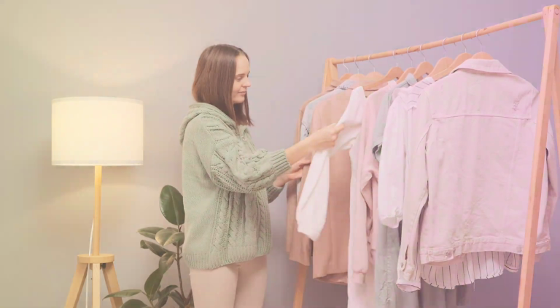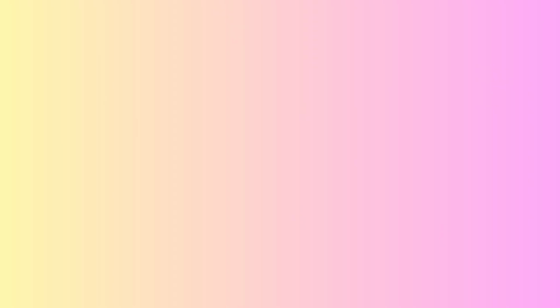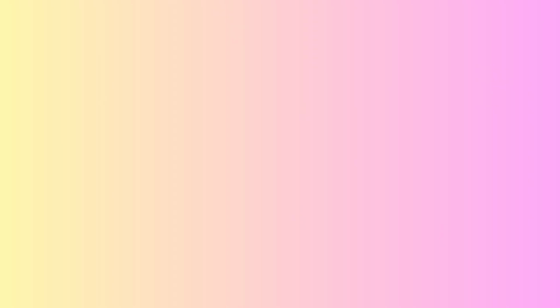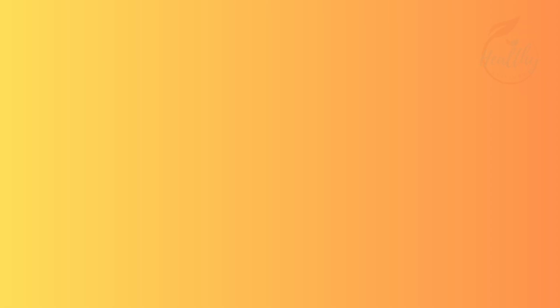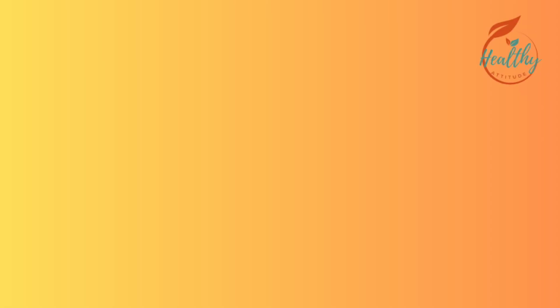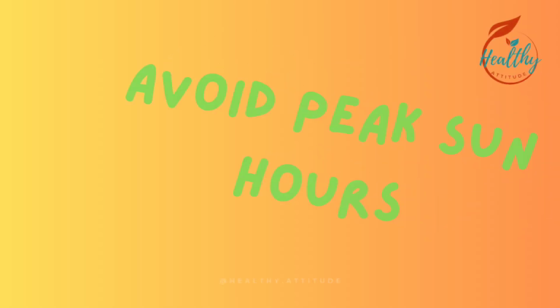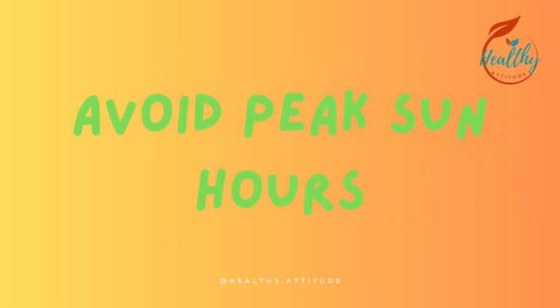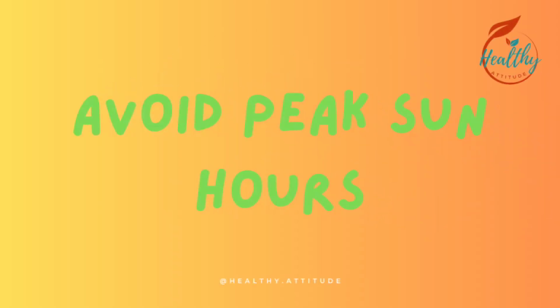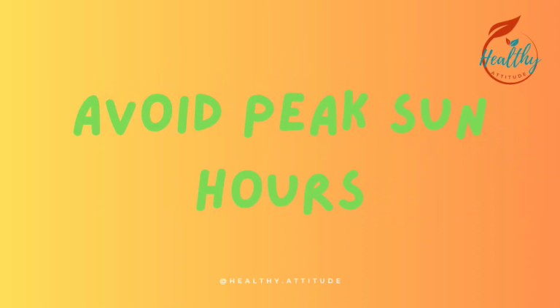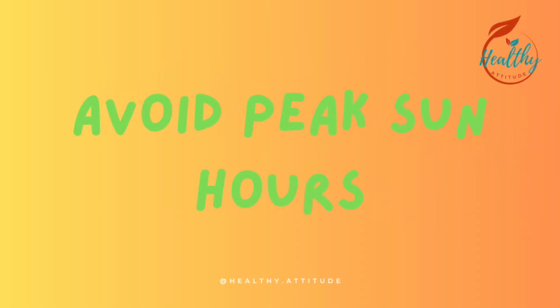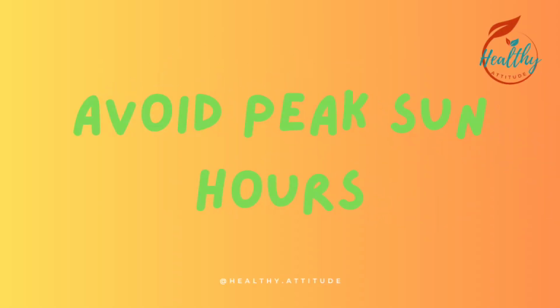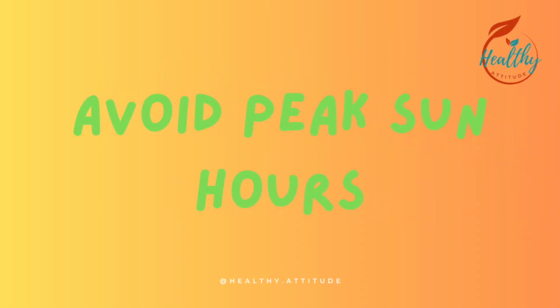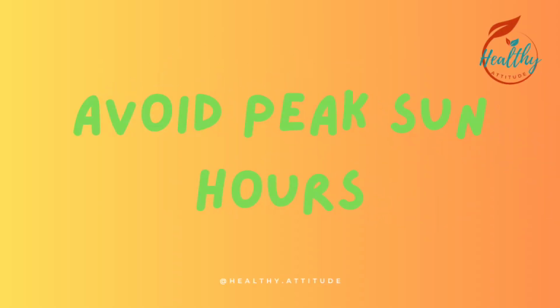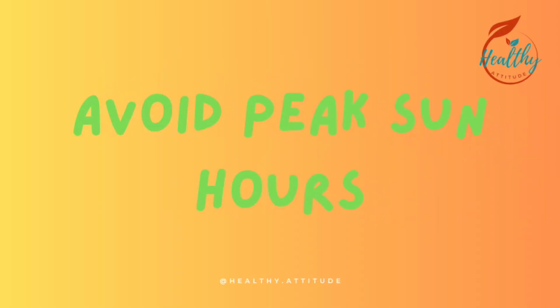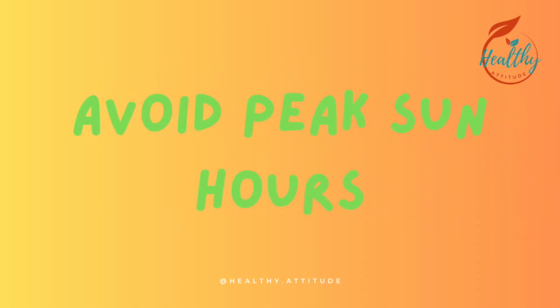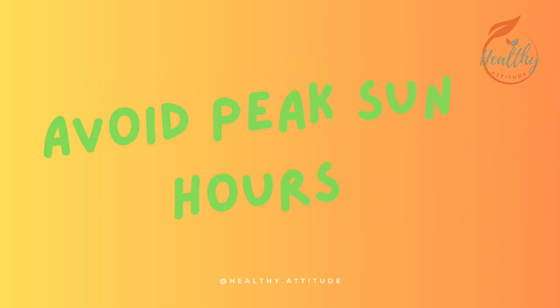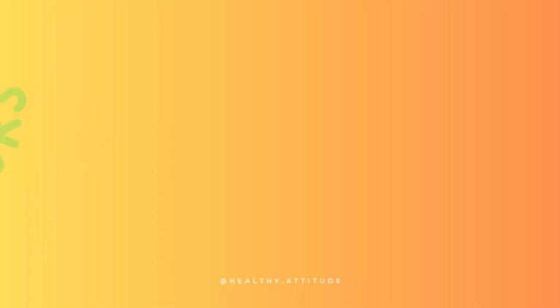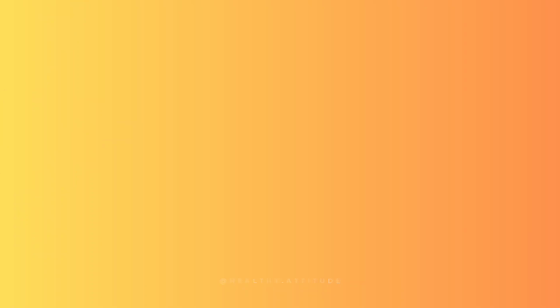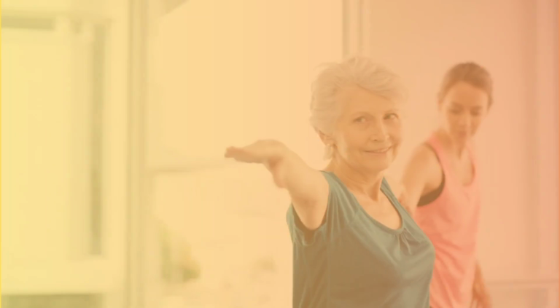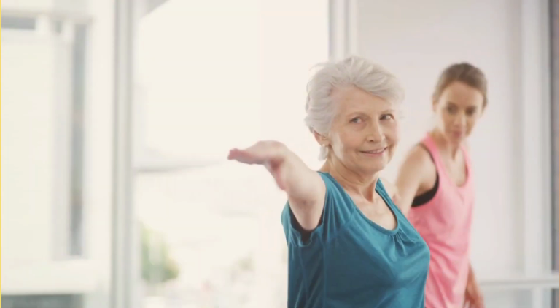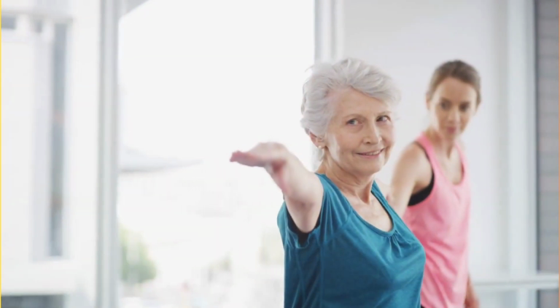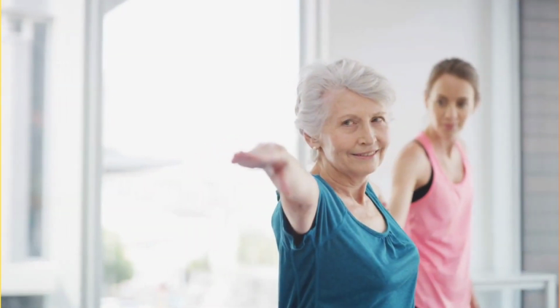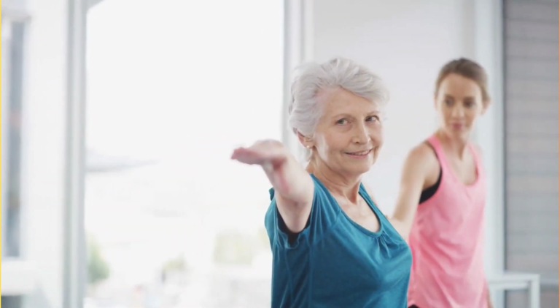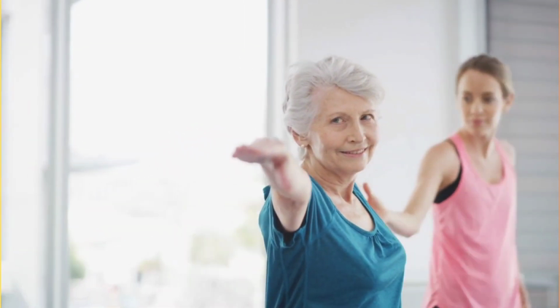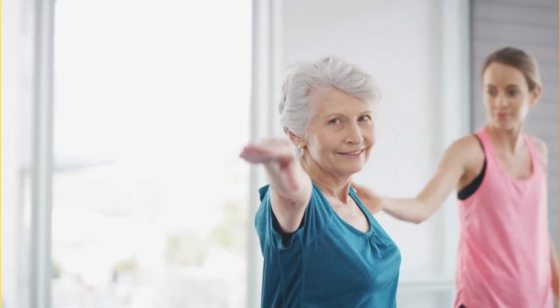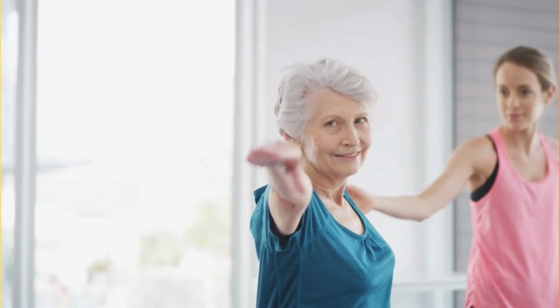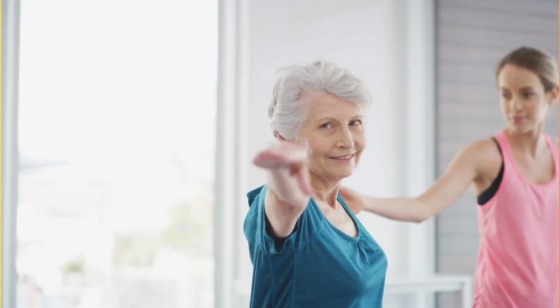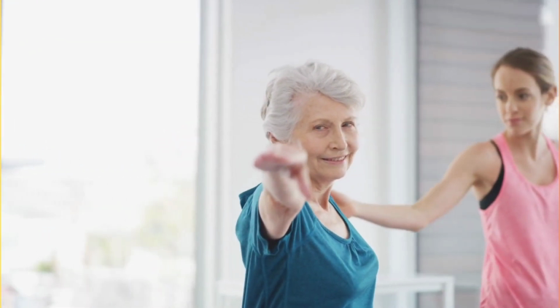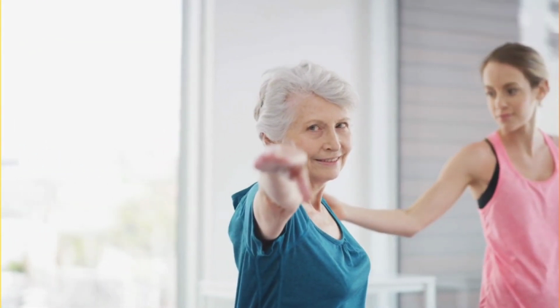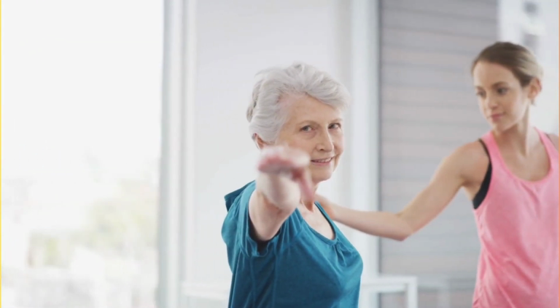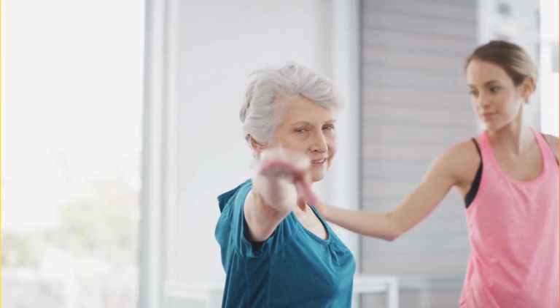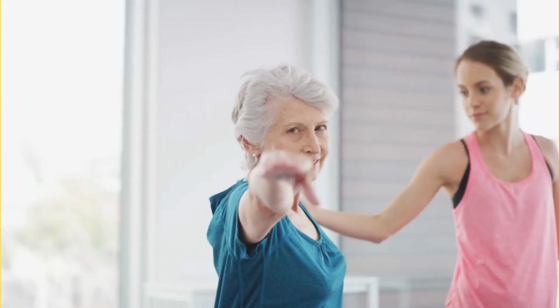Tip 3: Avoid peak sun hours. Try to stay indoors between 10 a.m. and 4 p.m. when the sun is at its strongest.